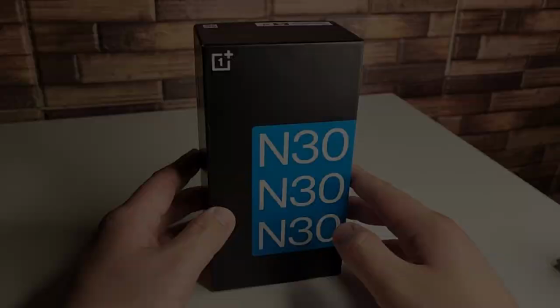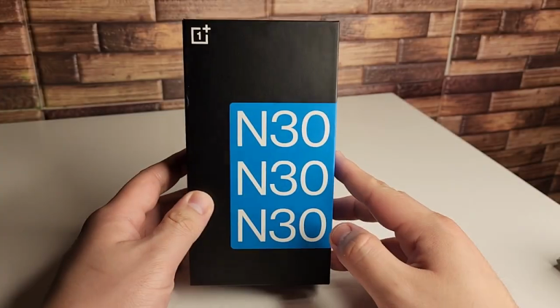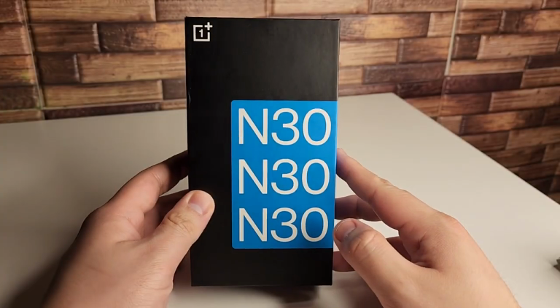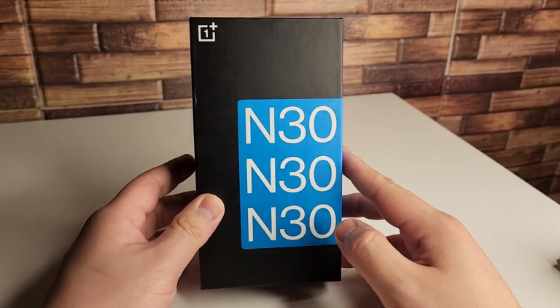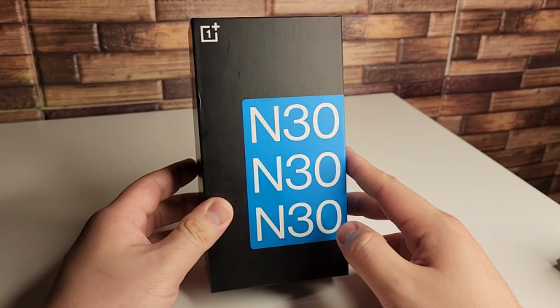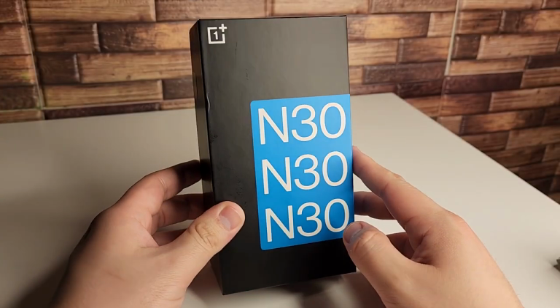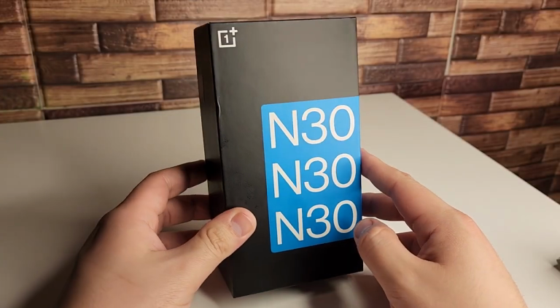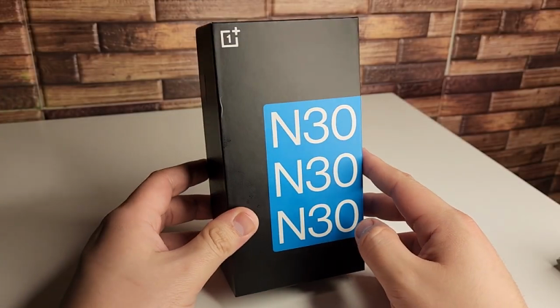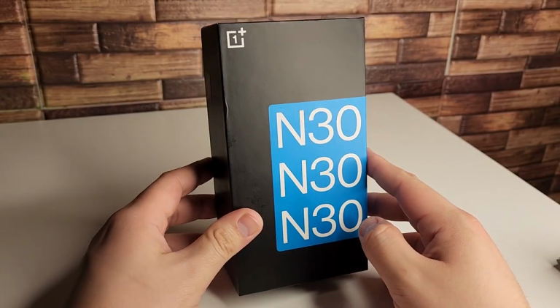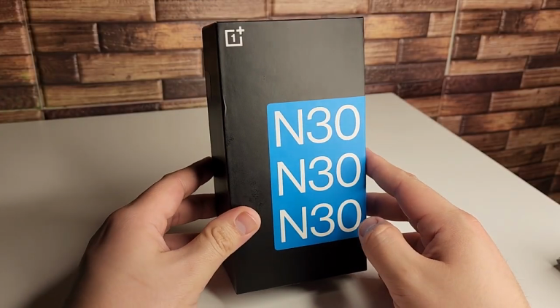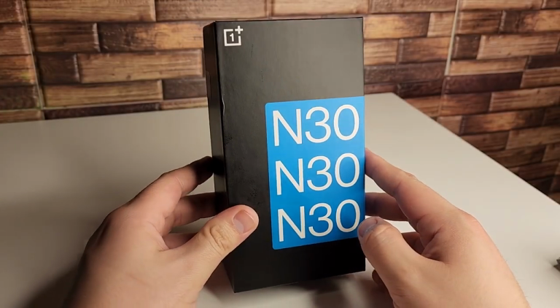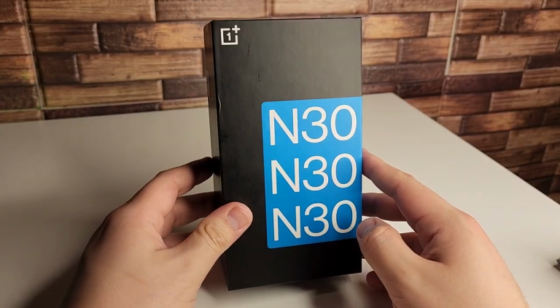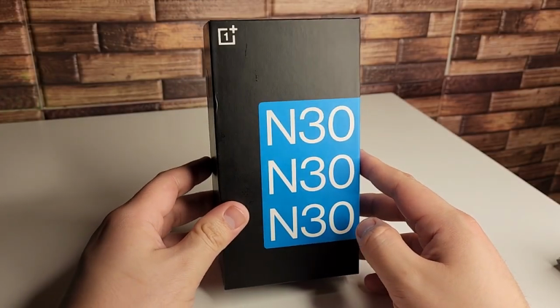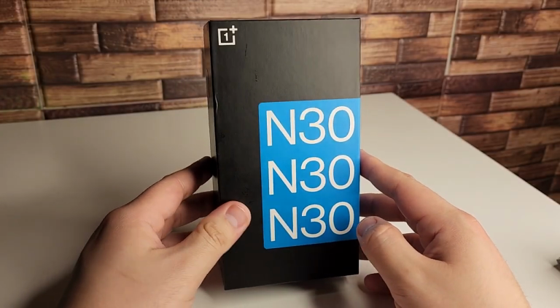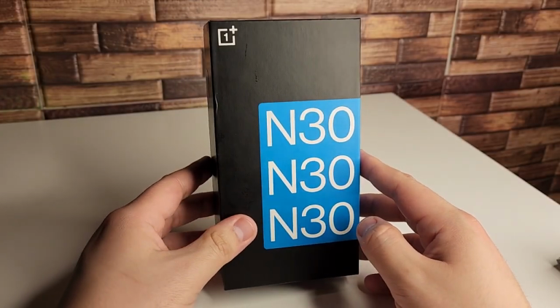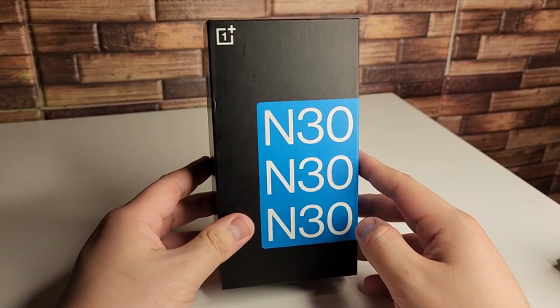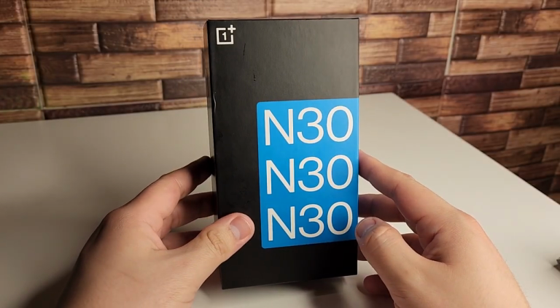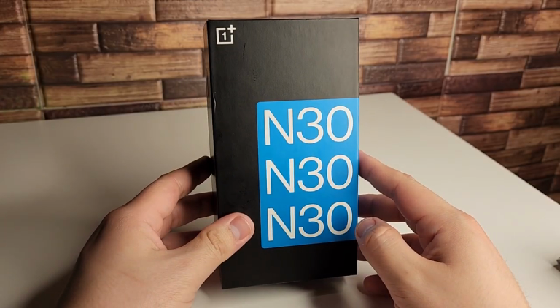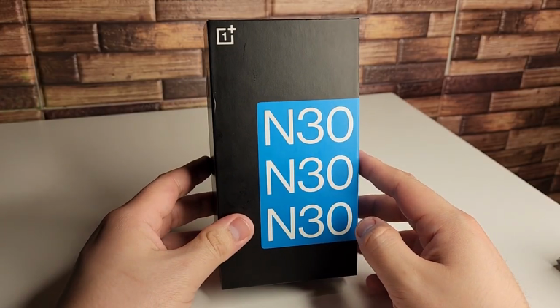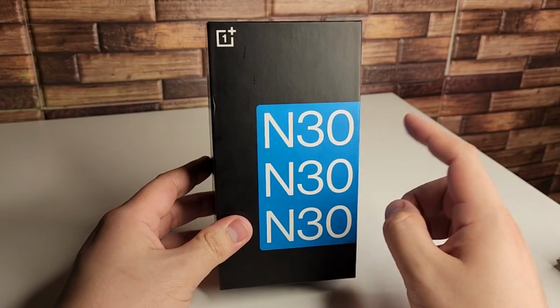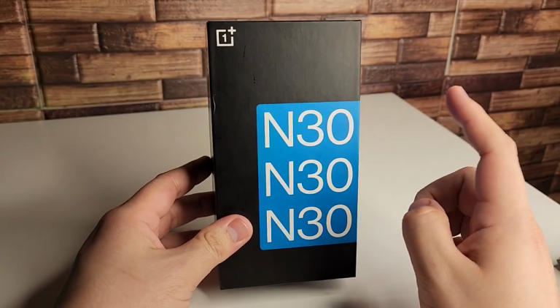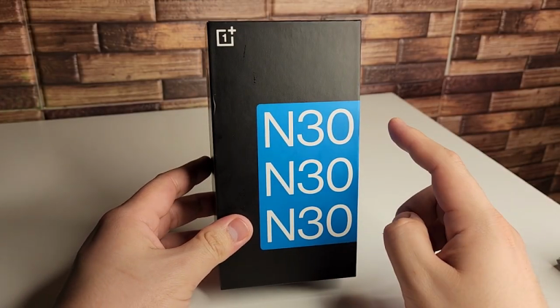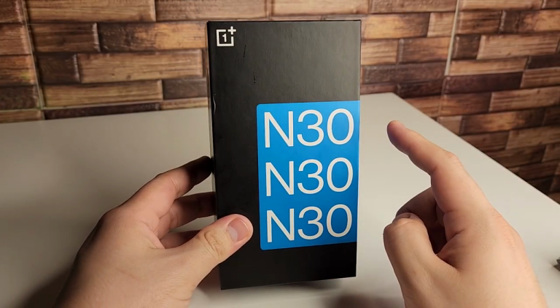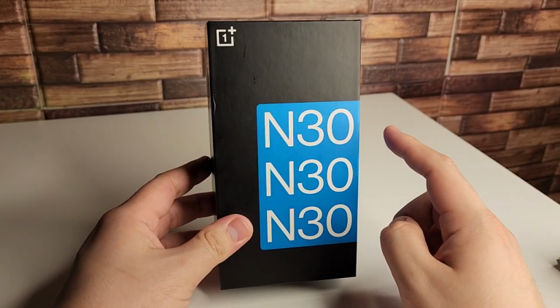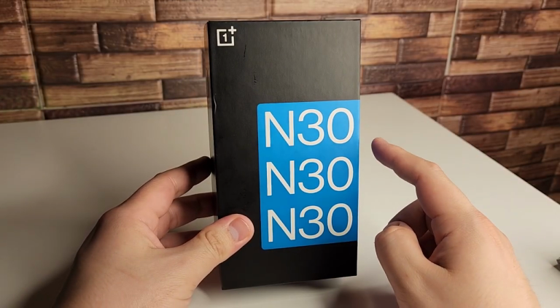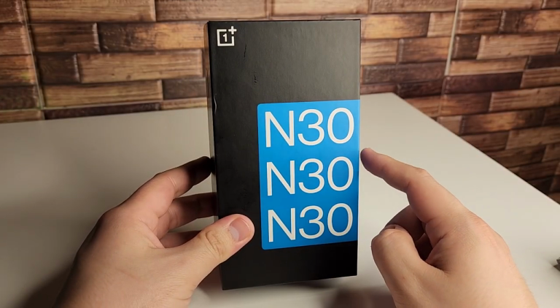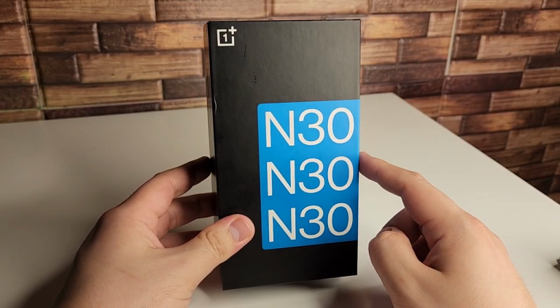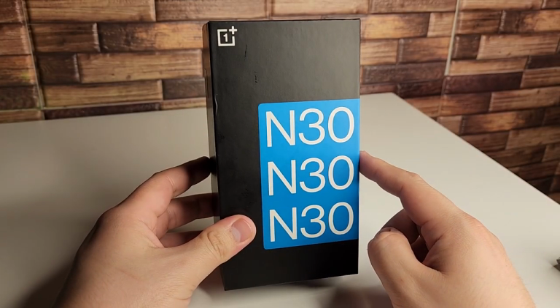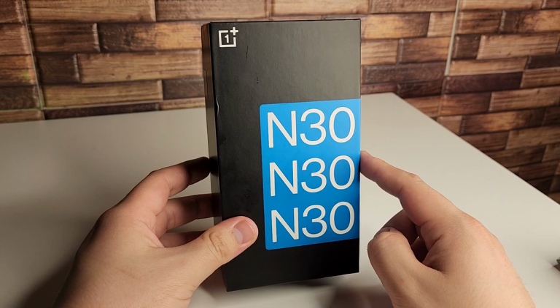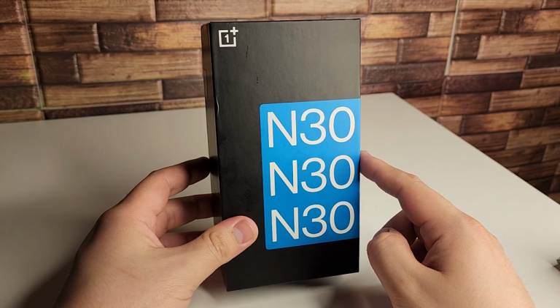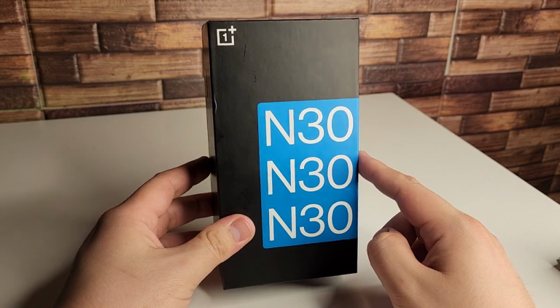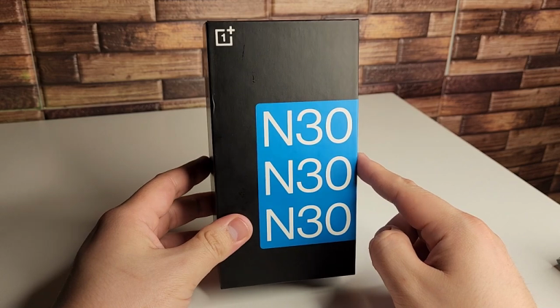Alright guys, so we are unboxing something insanely special today. This is the OnePlus Nord M30 5G.